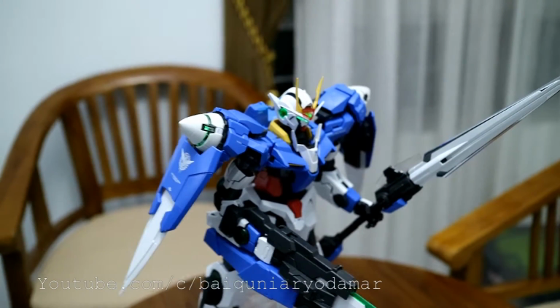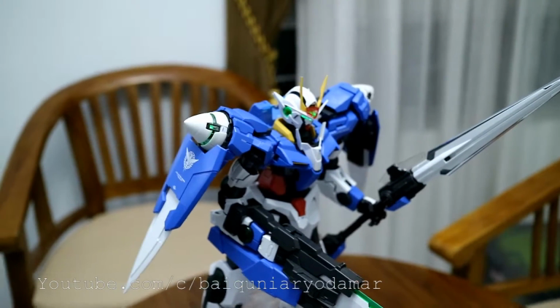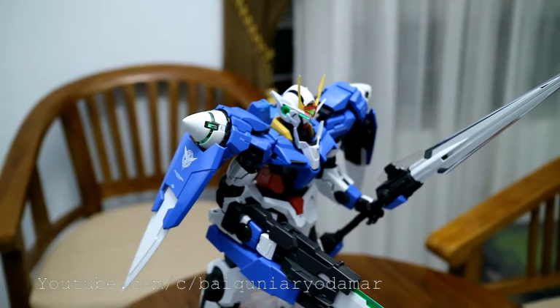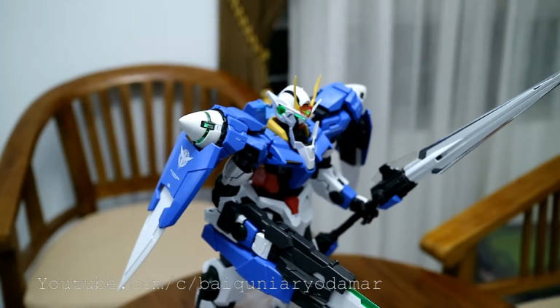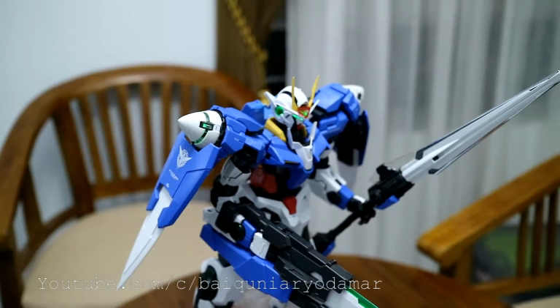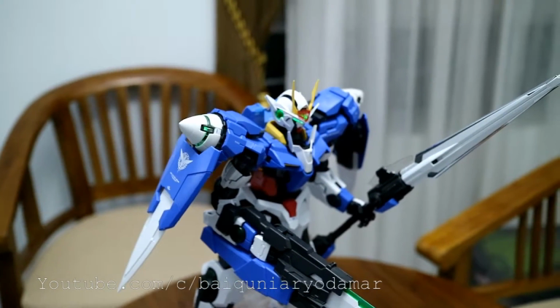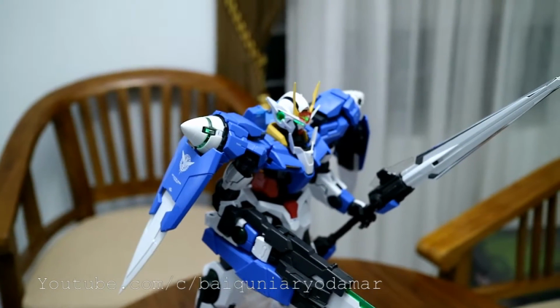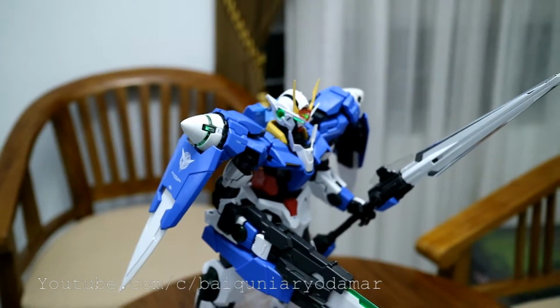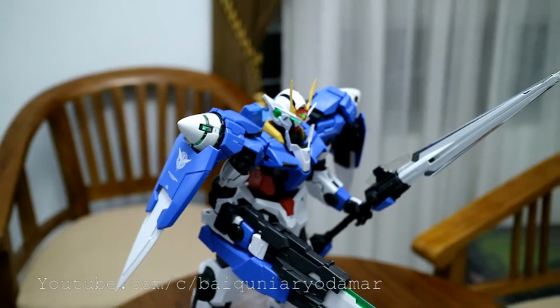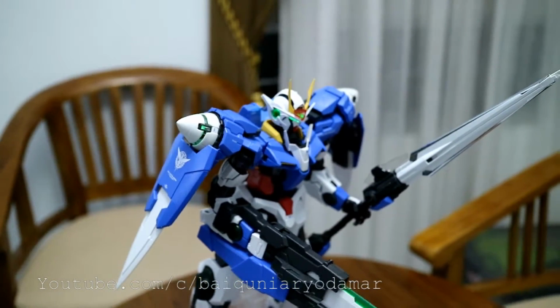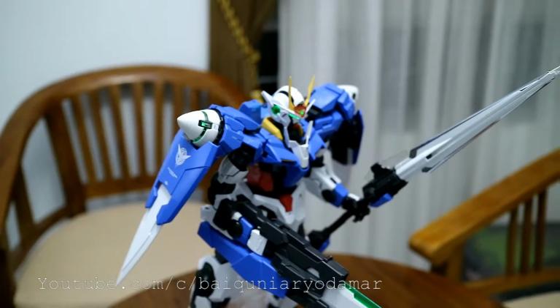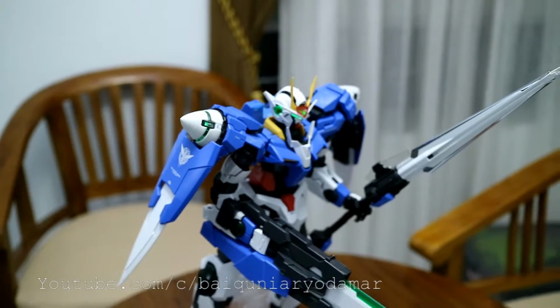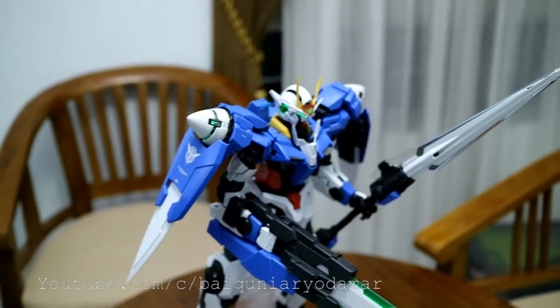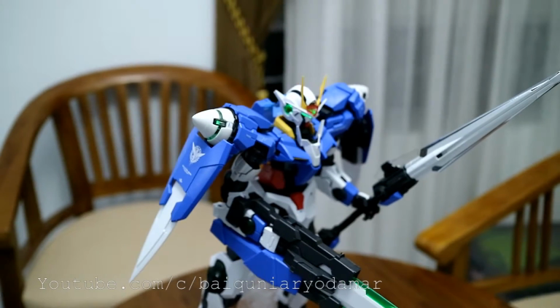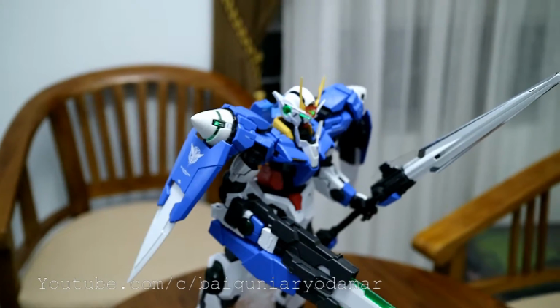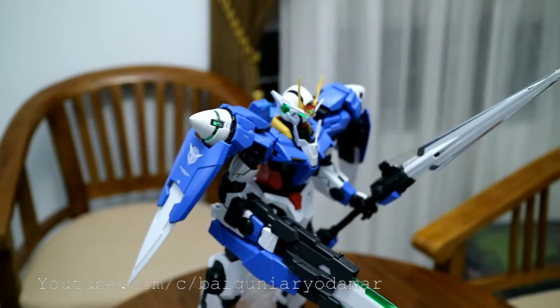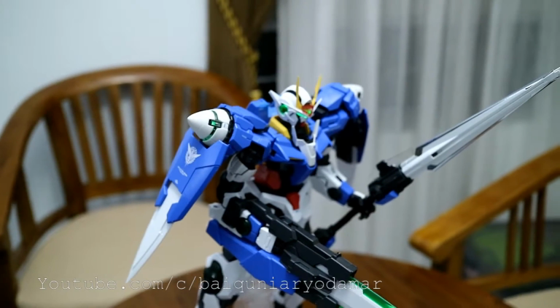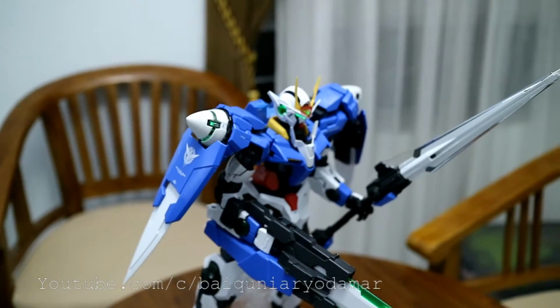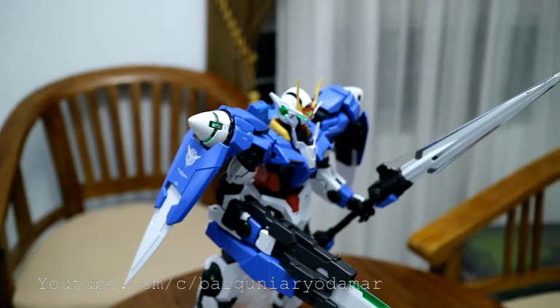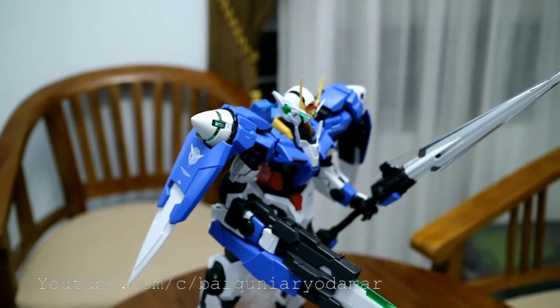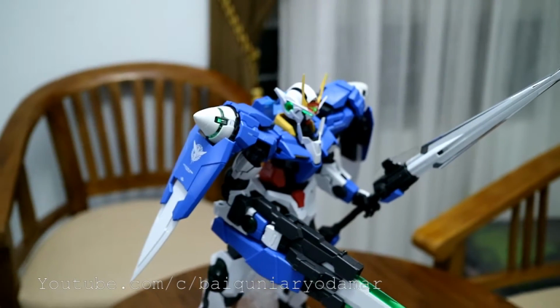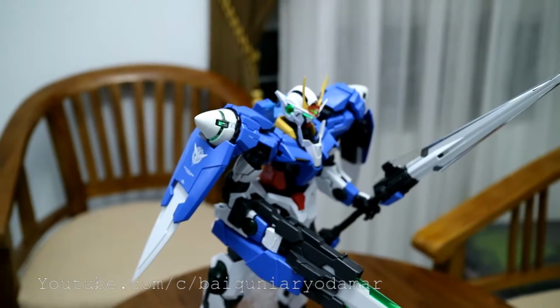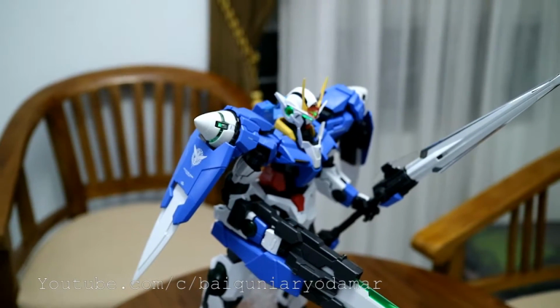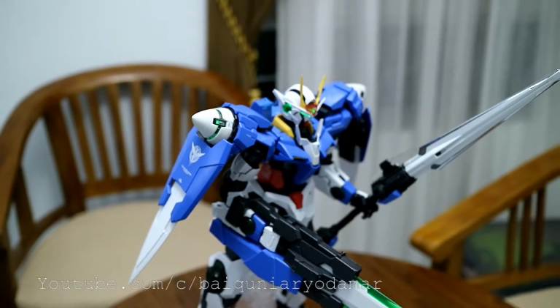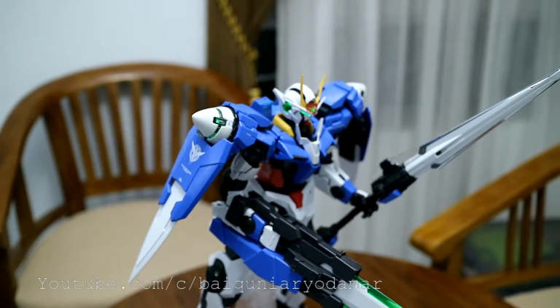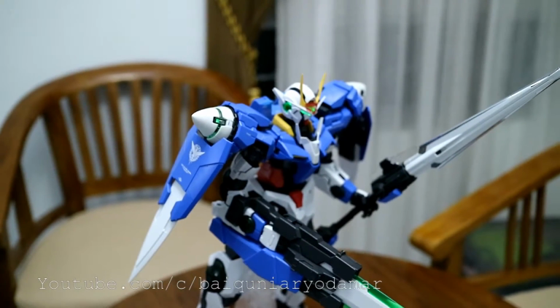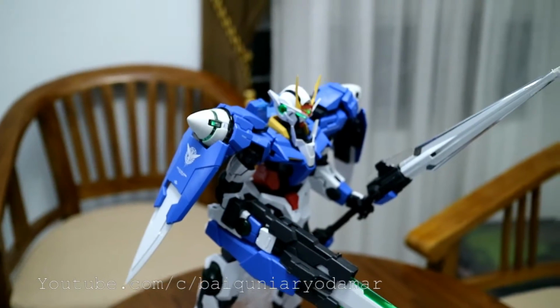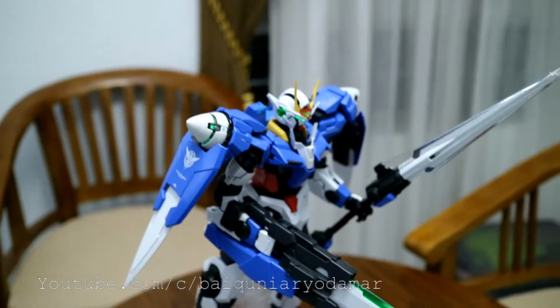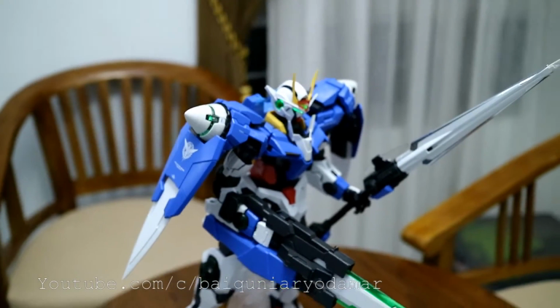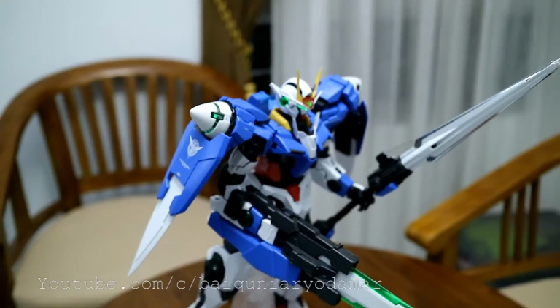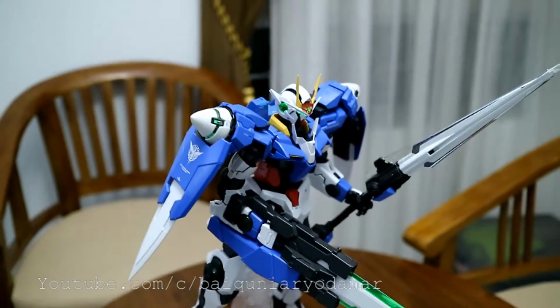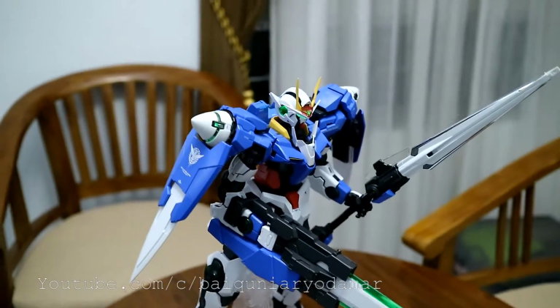Thanks for watching, I hope you enjoy my review with this EOS M3. Goodbye.